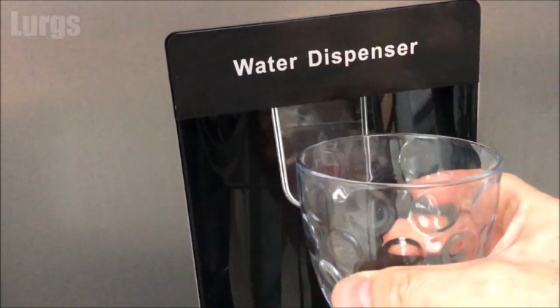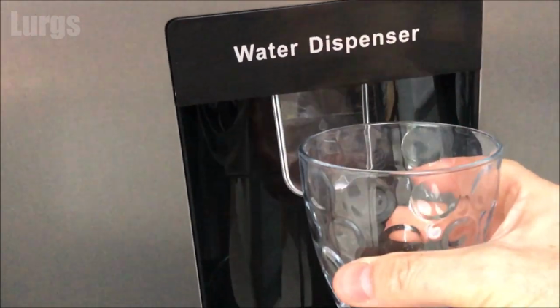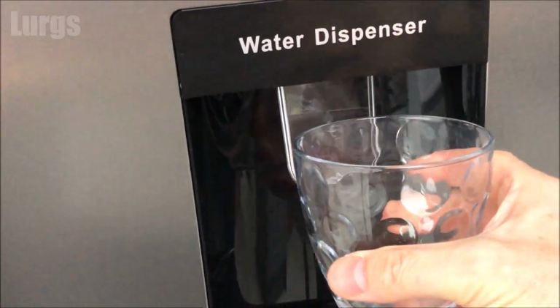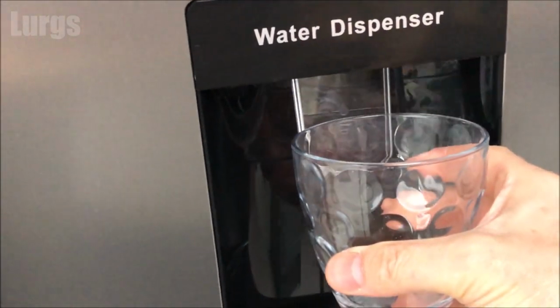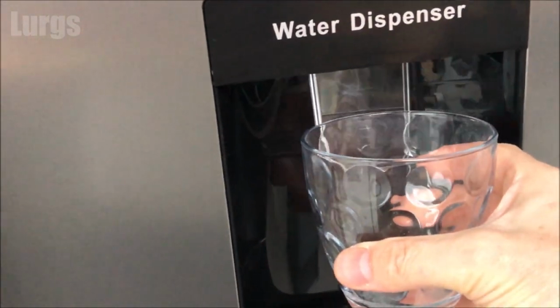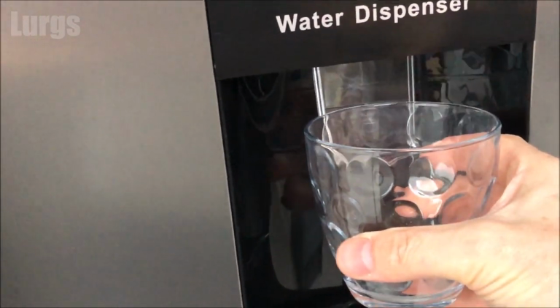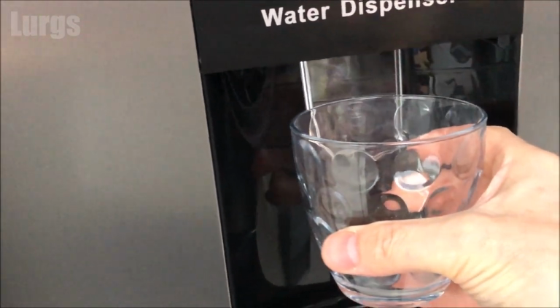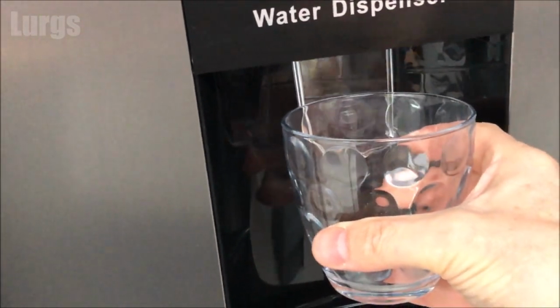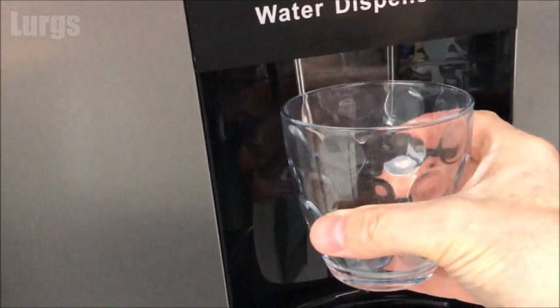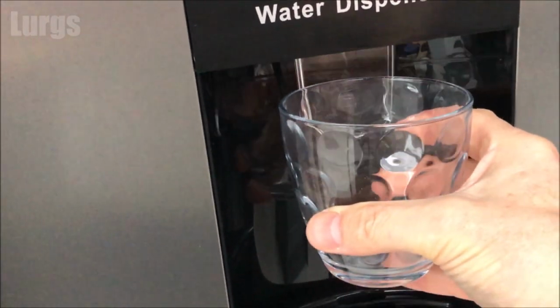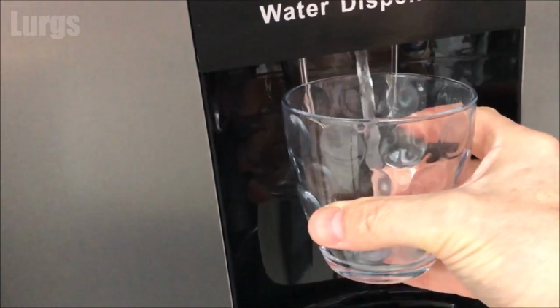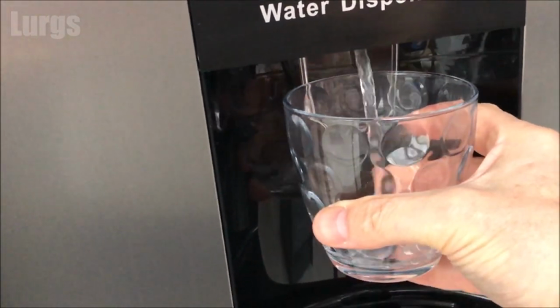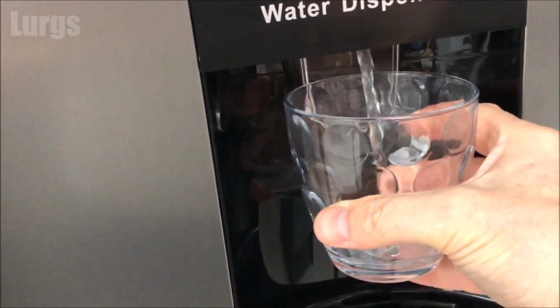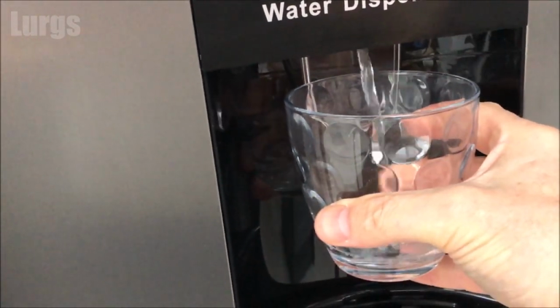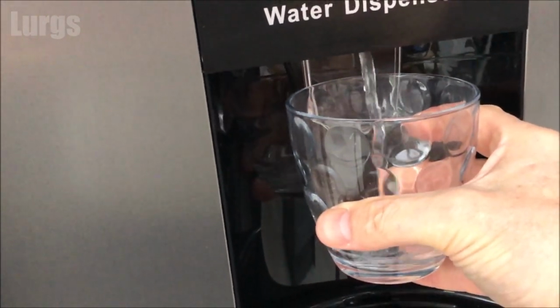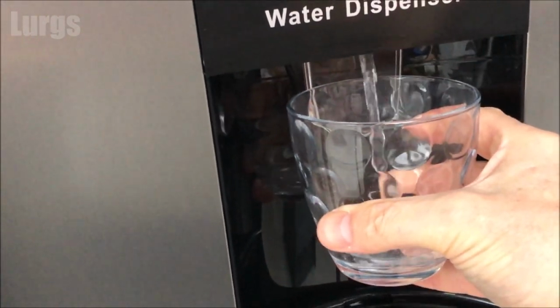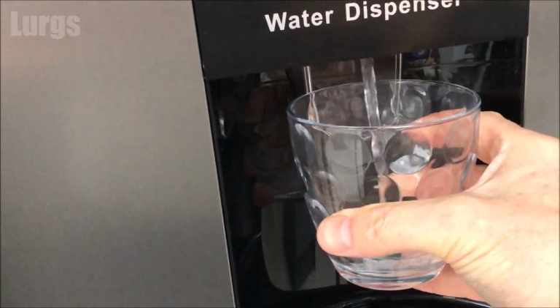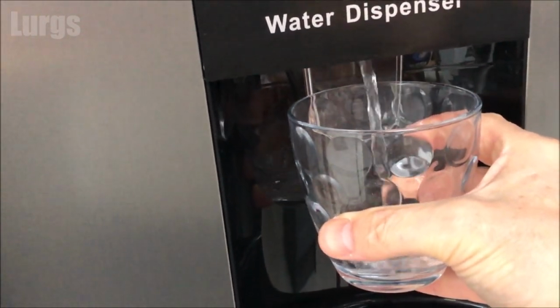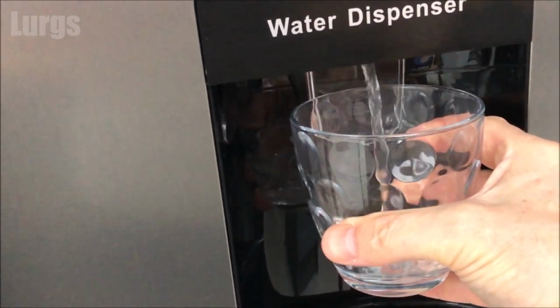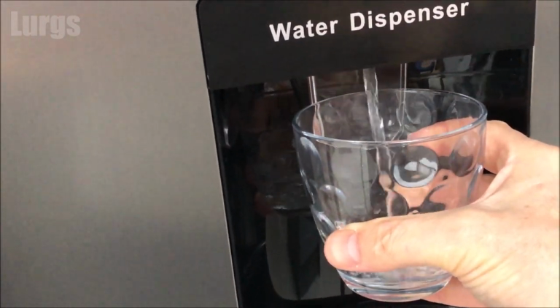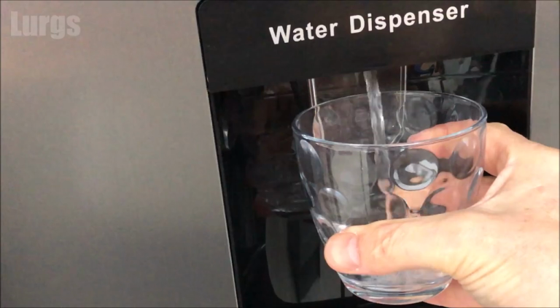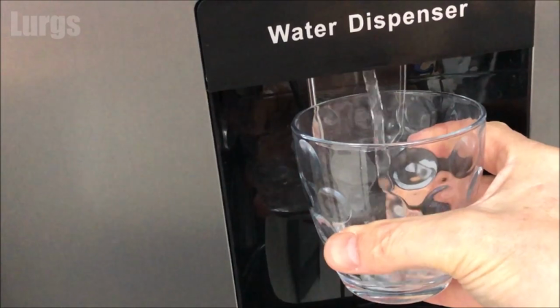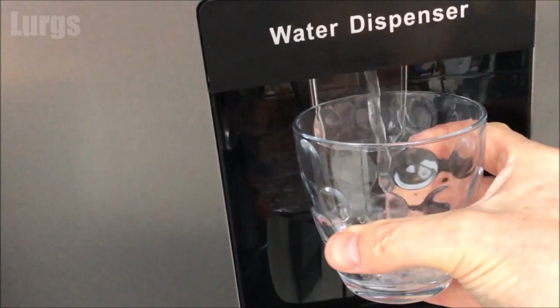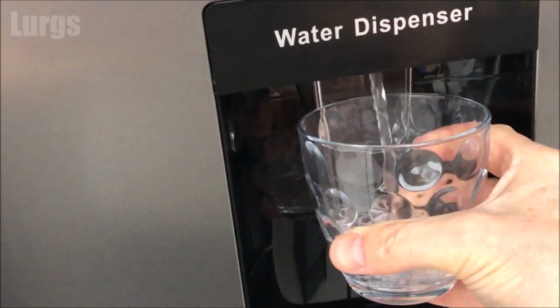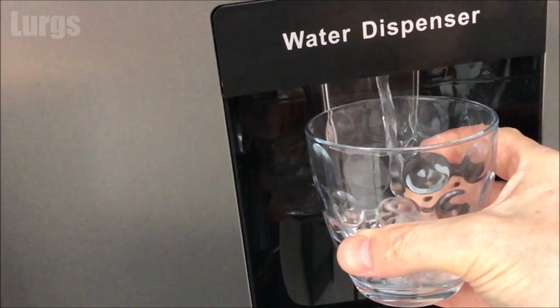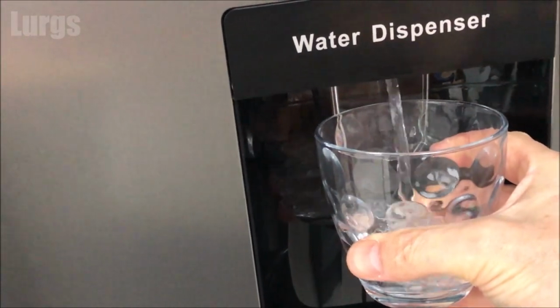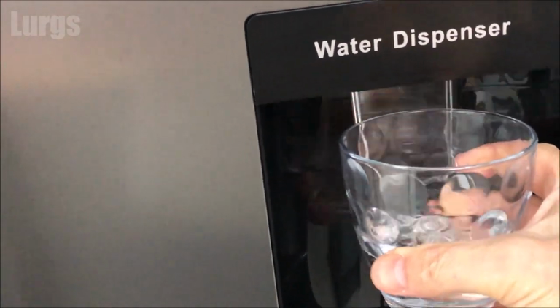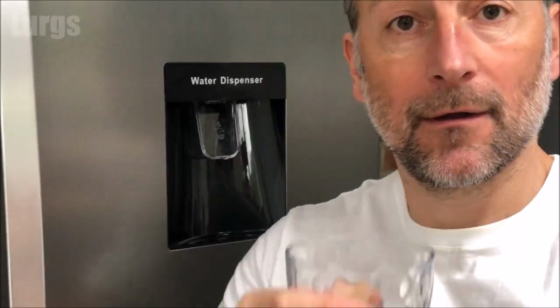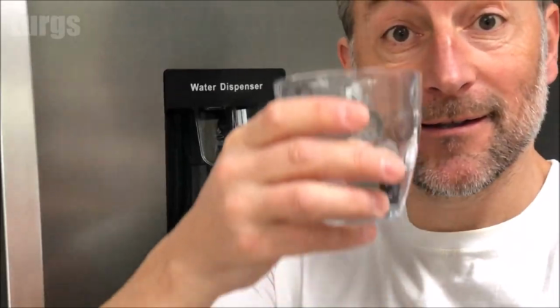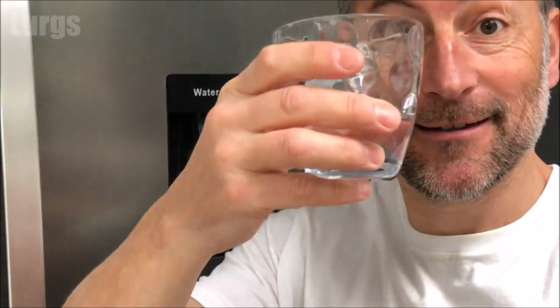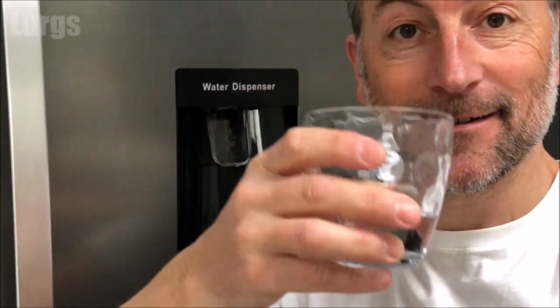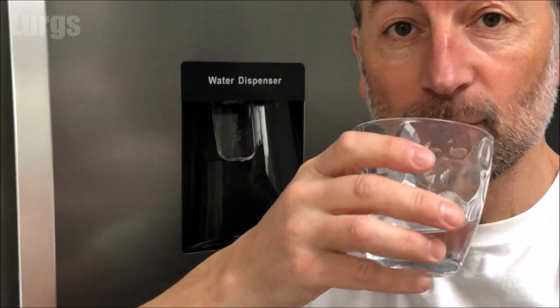As I've had lots of cups of tea today, I'm actually going to have a glass of water from the water dispenser. Must drink more water.